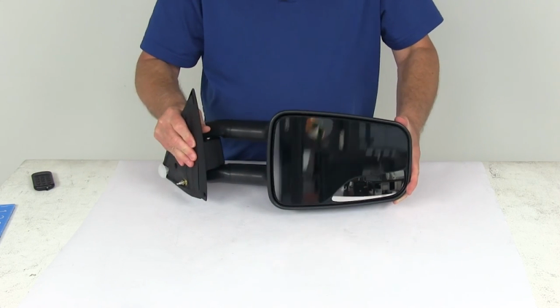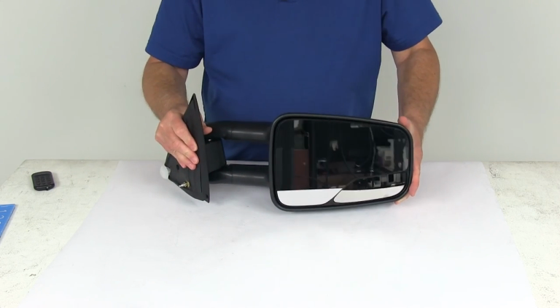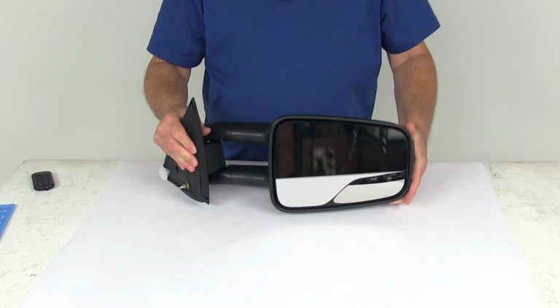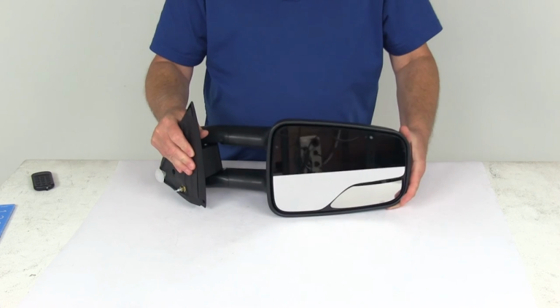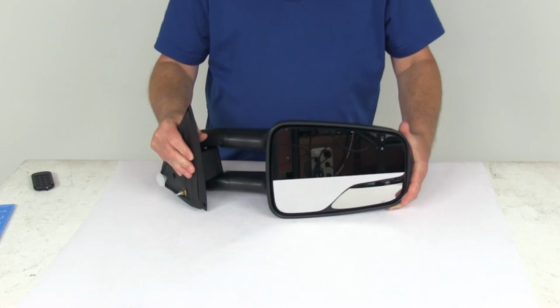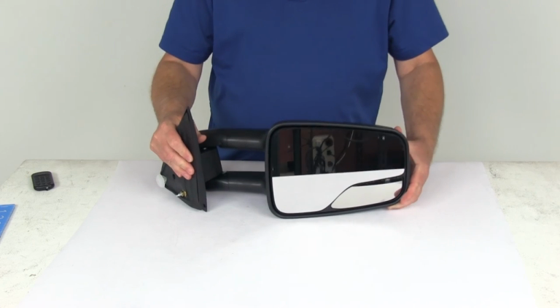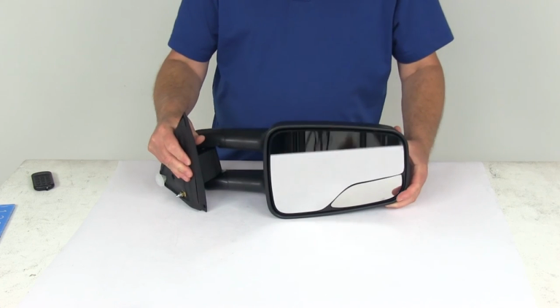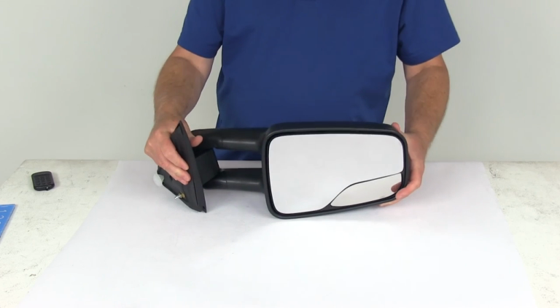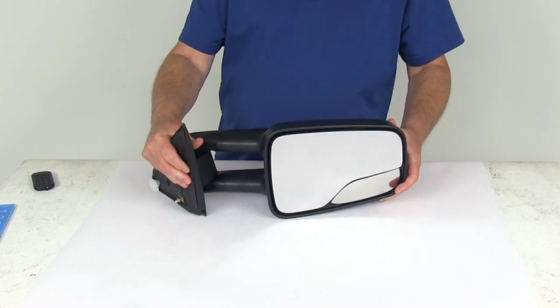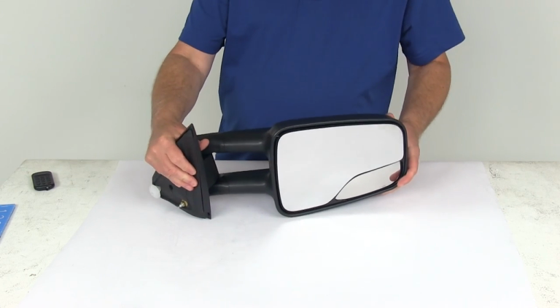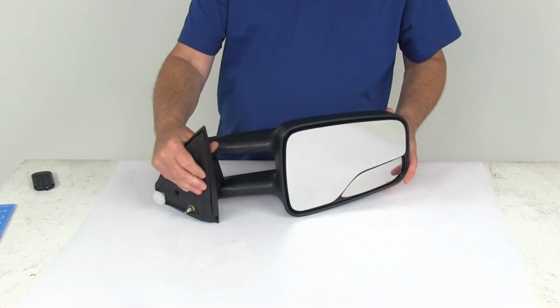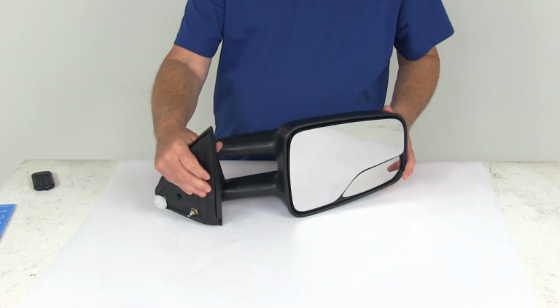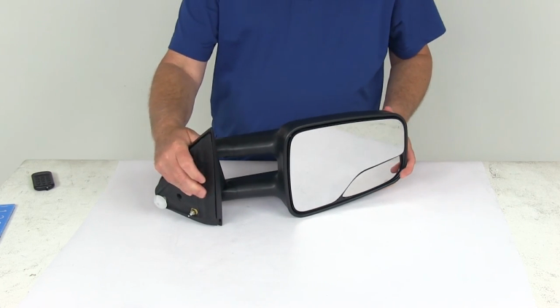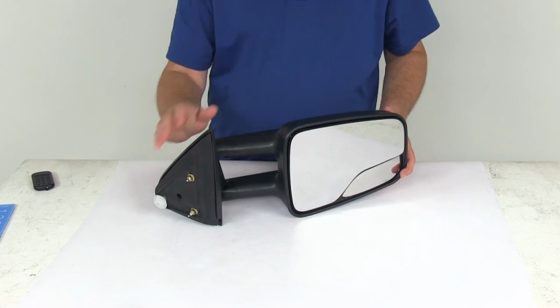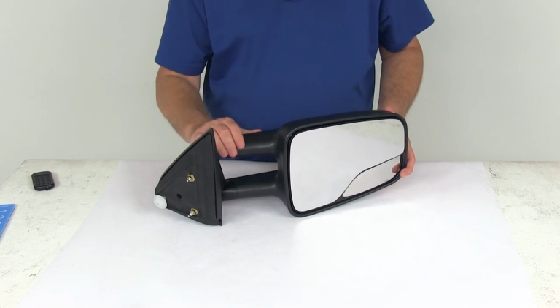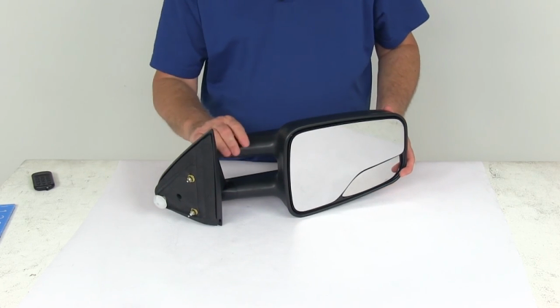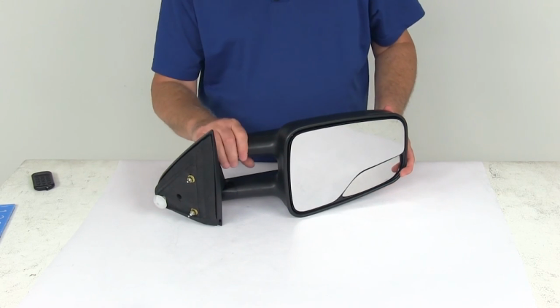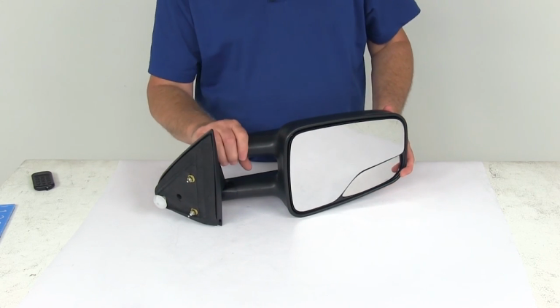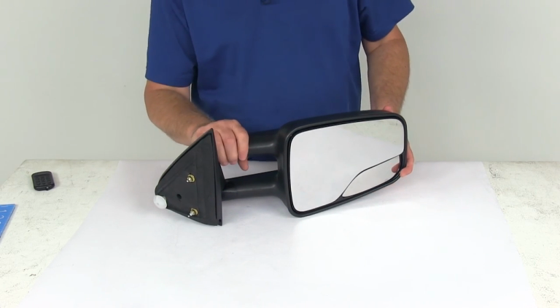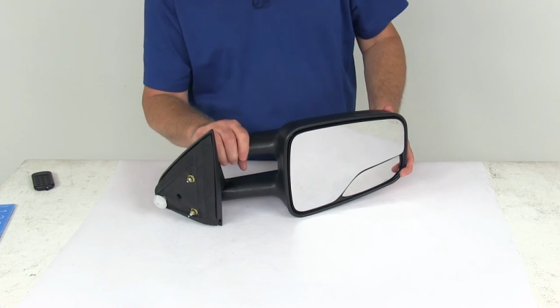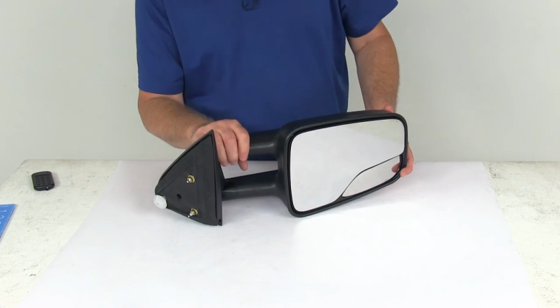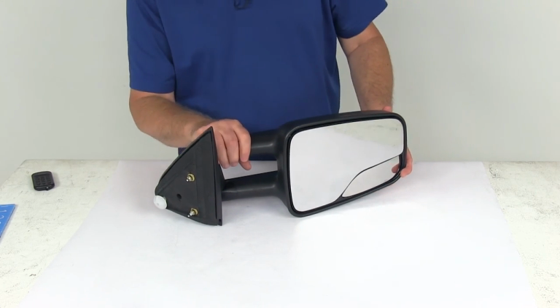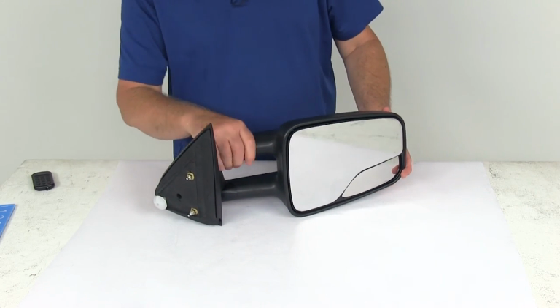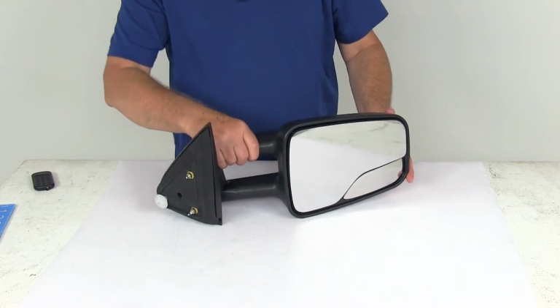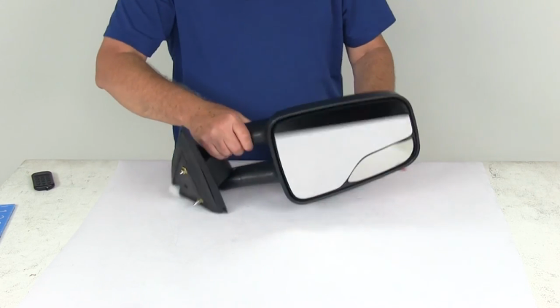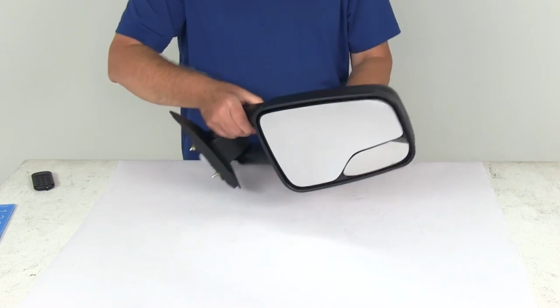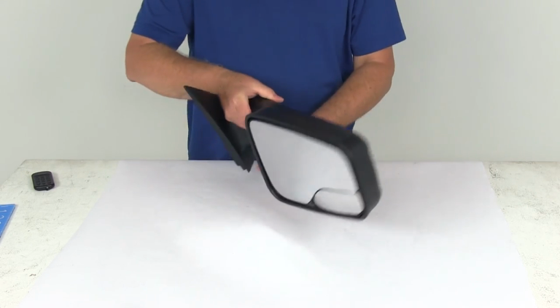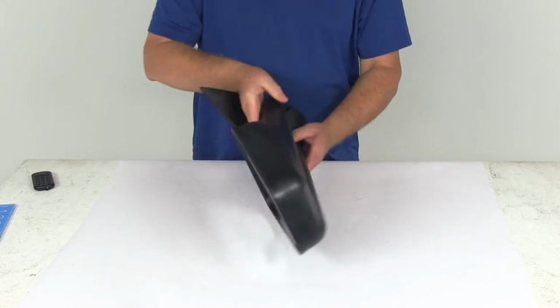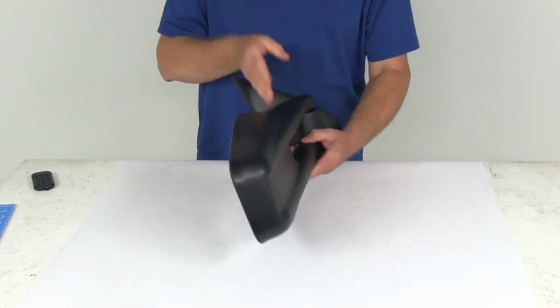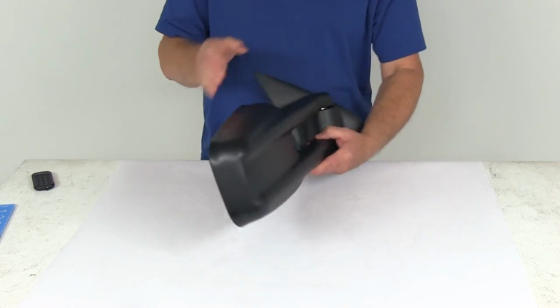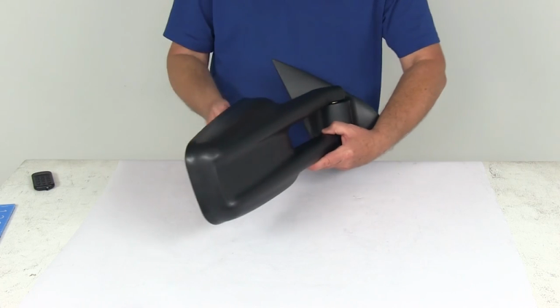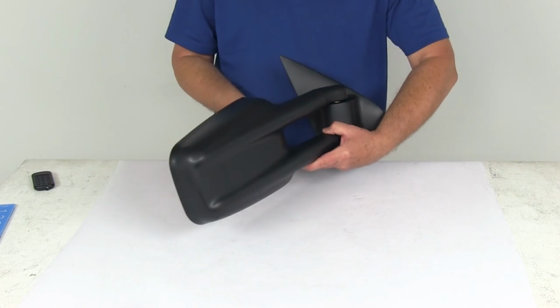That should do it for the review of the K-Source Custom Manual Passenger Side Extendable Towing Mirror.